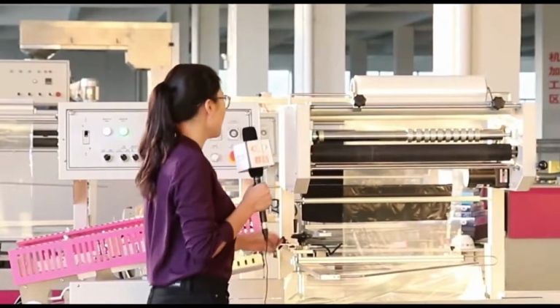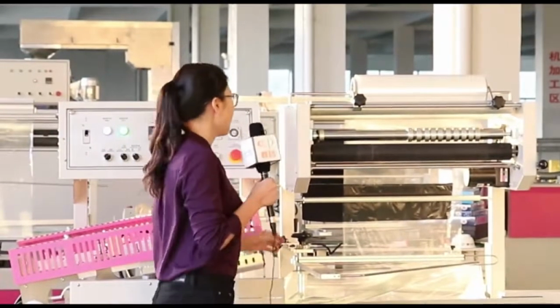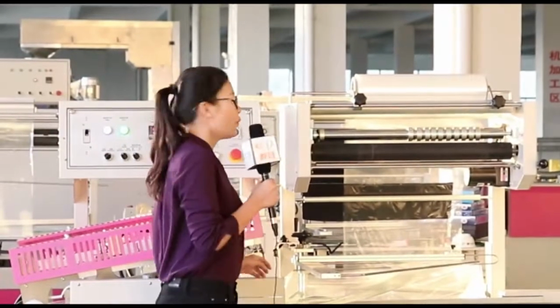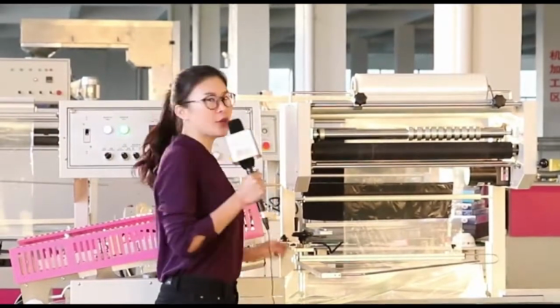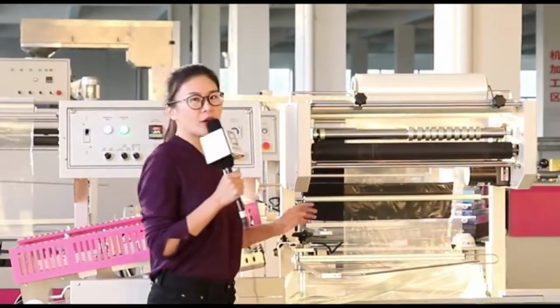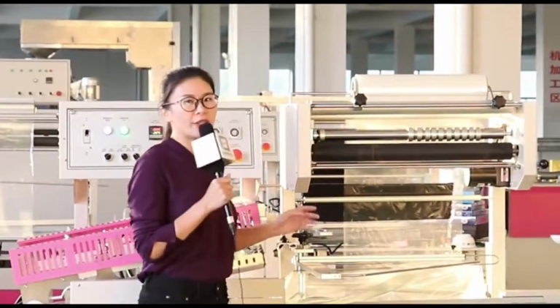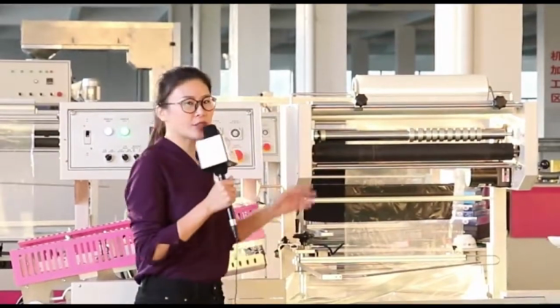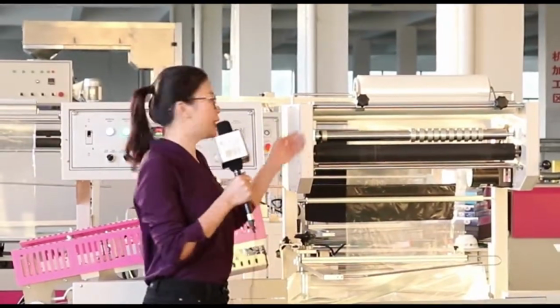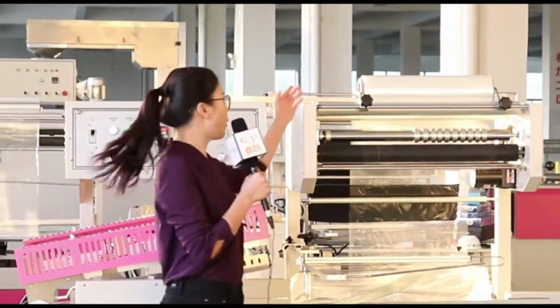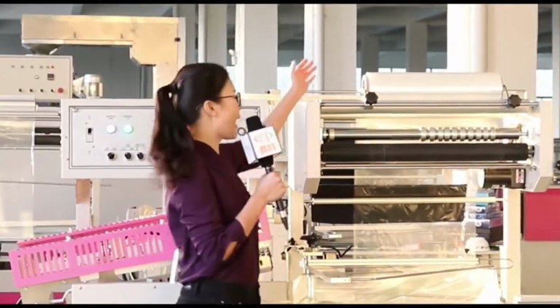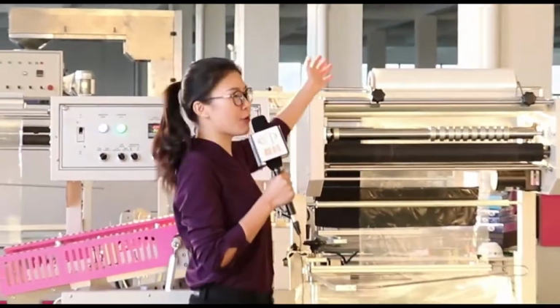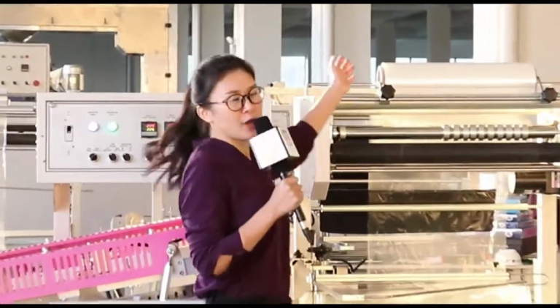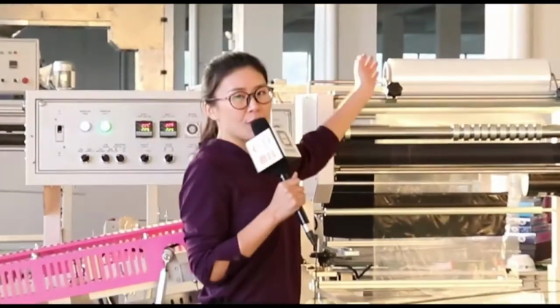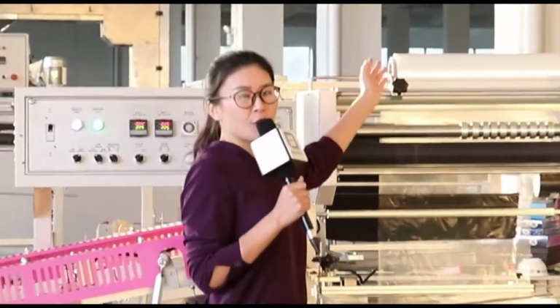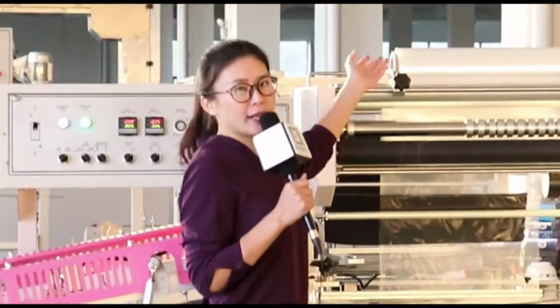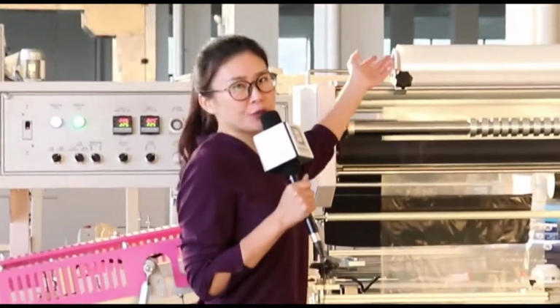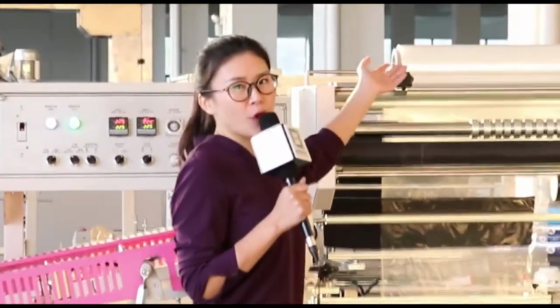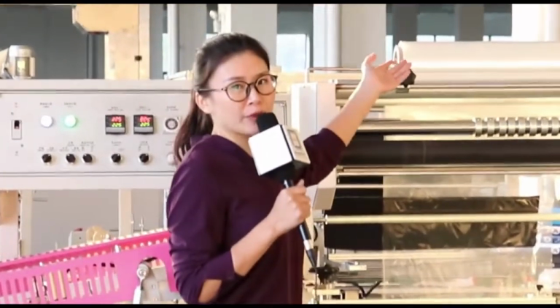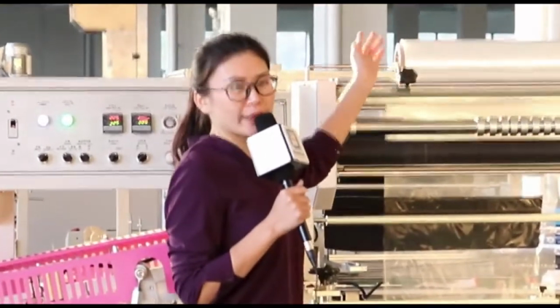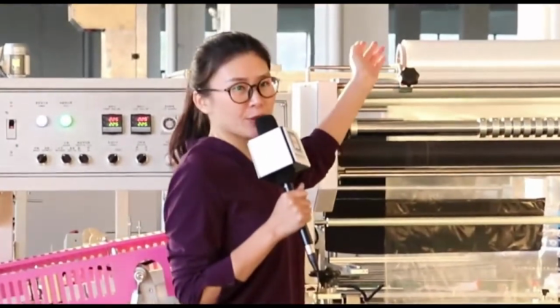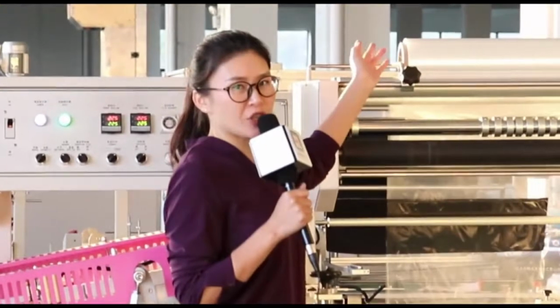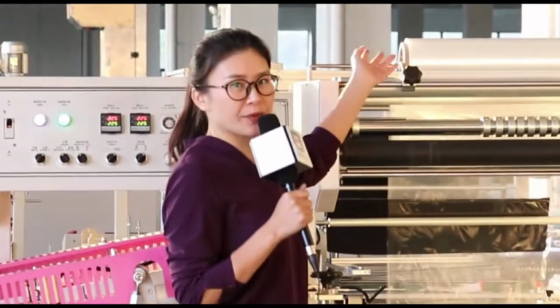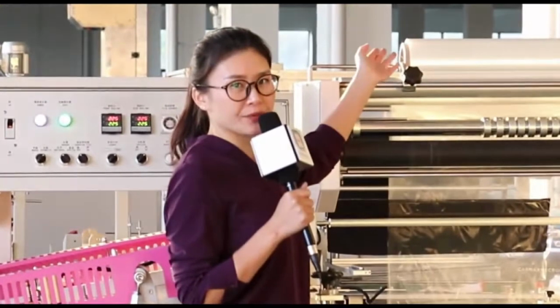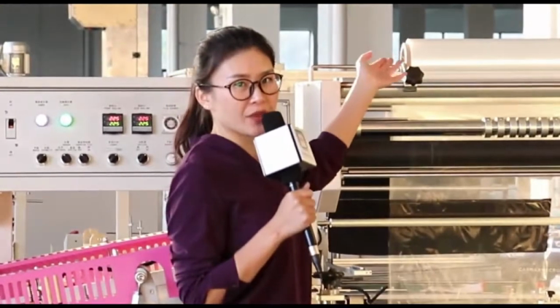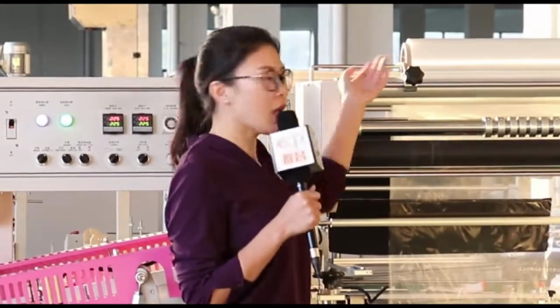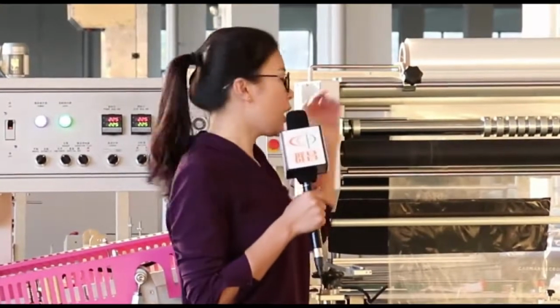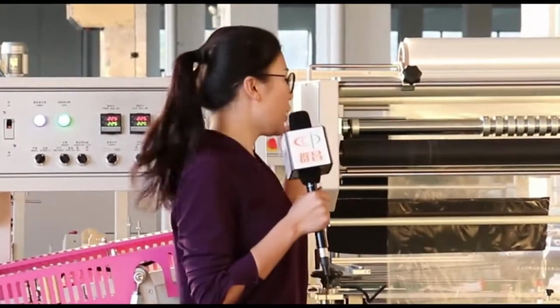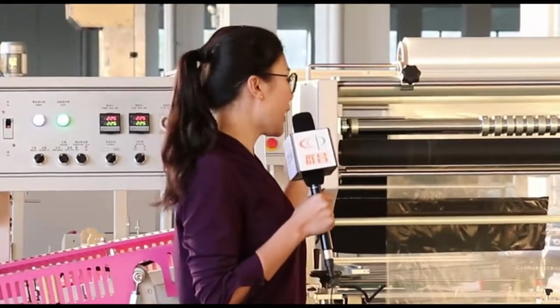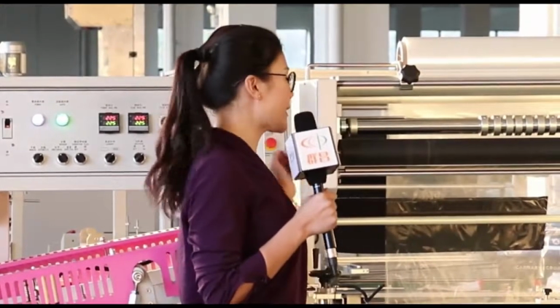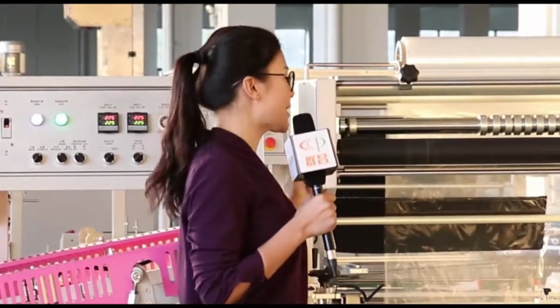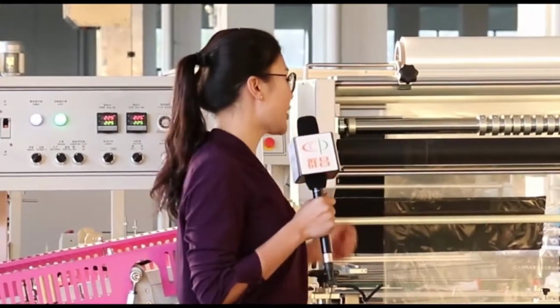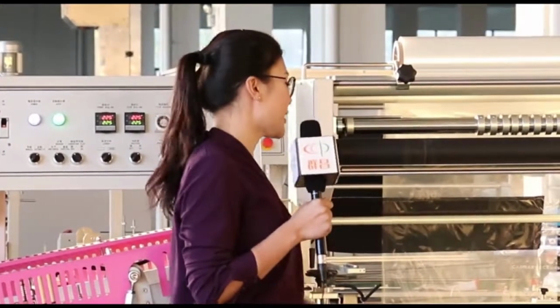We usually use POF unfolded film in this machine. Okay, let's get started.